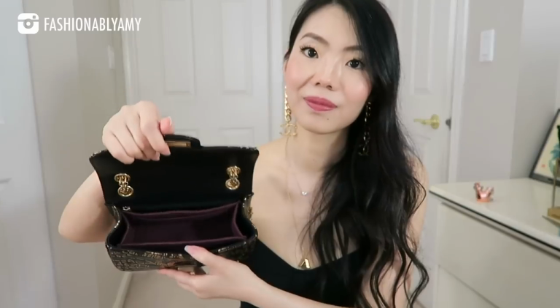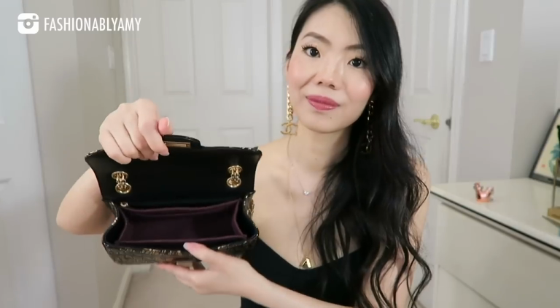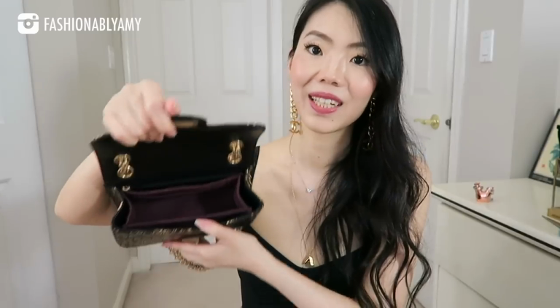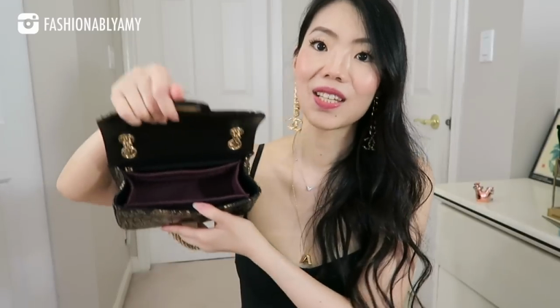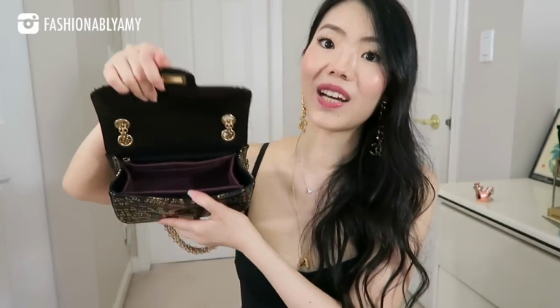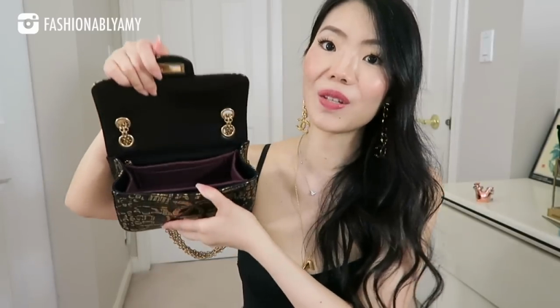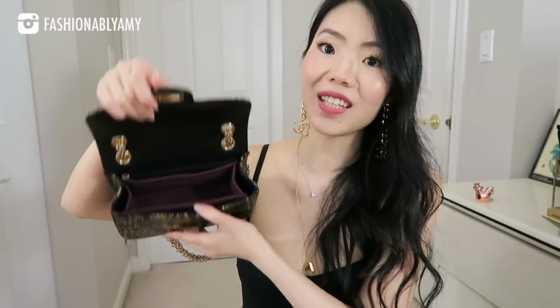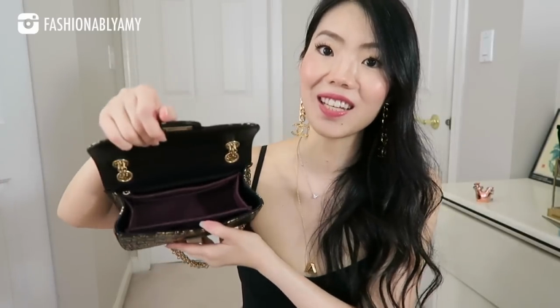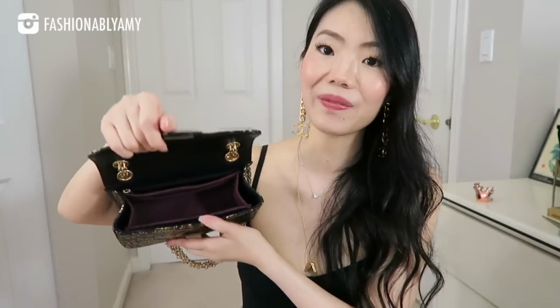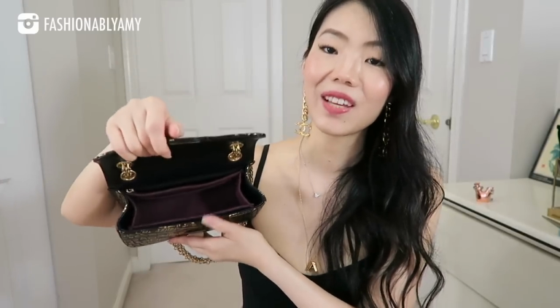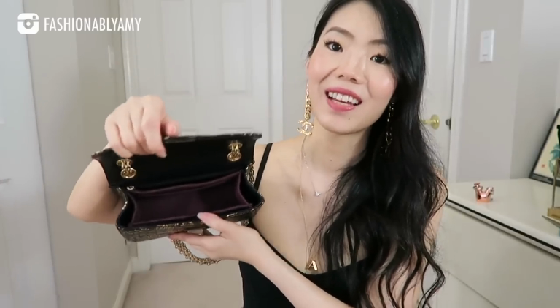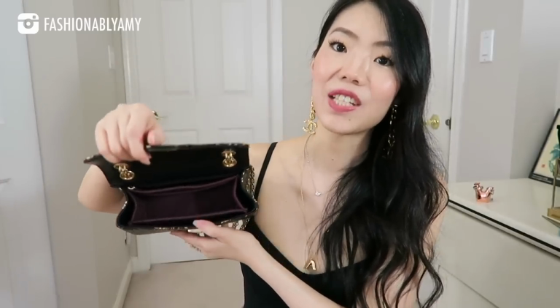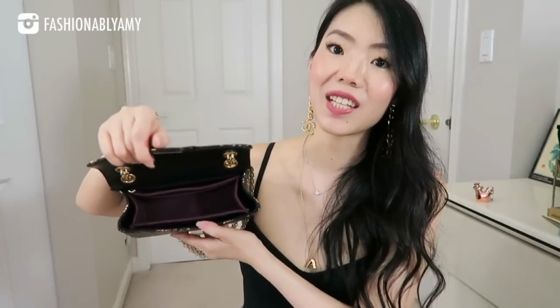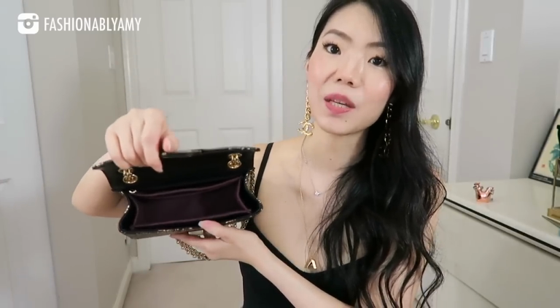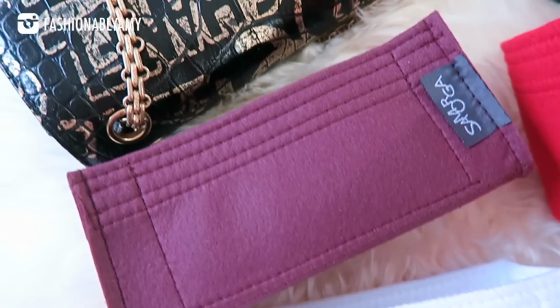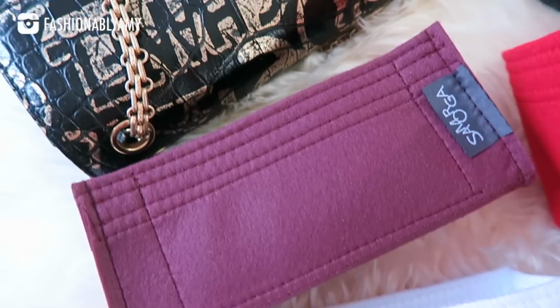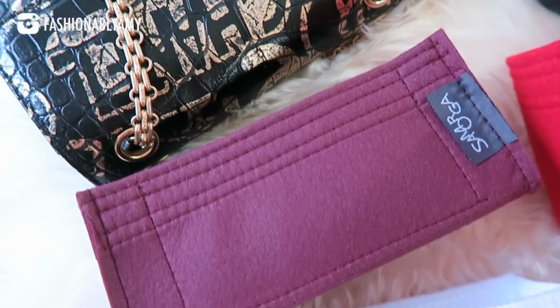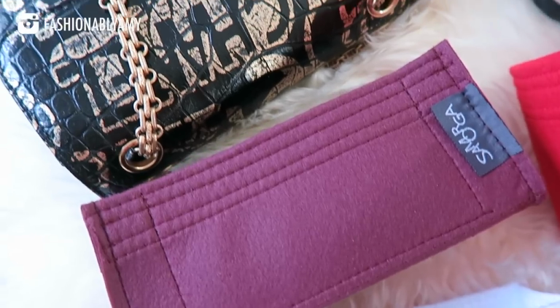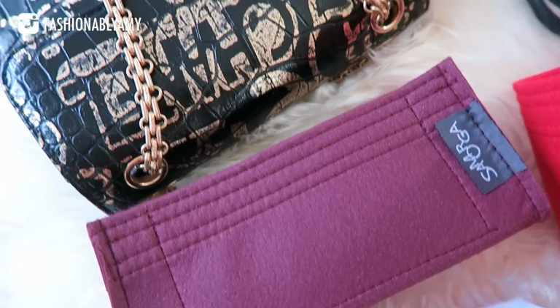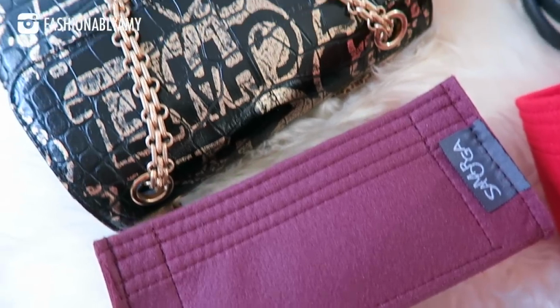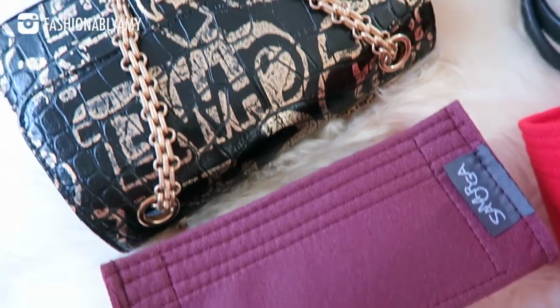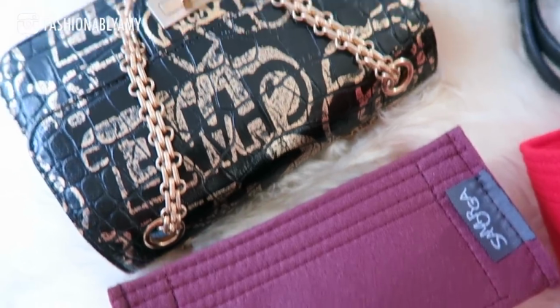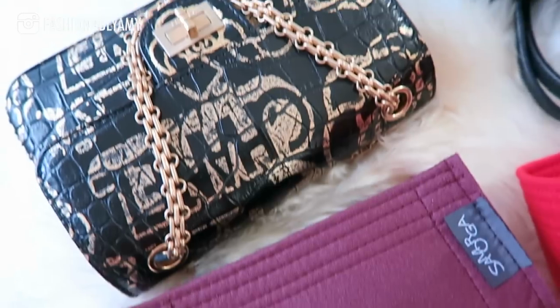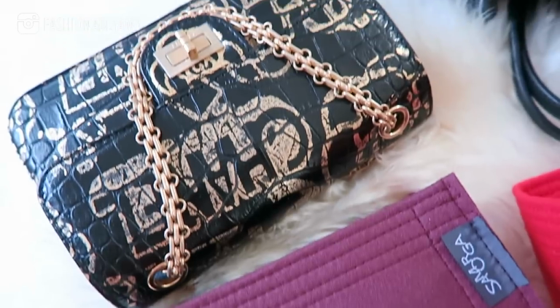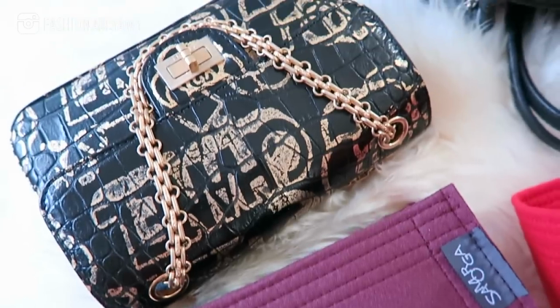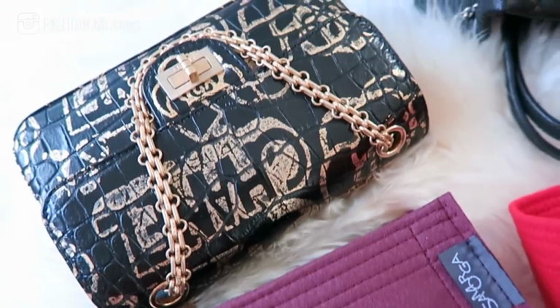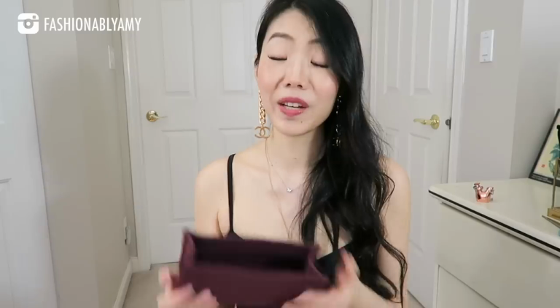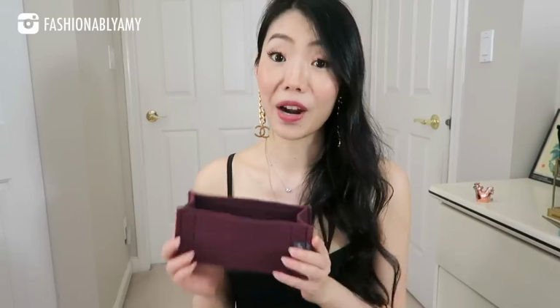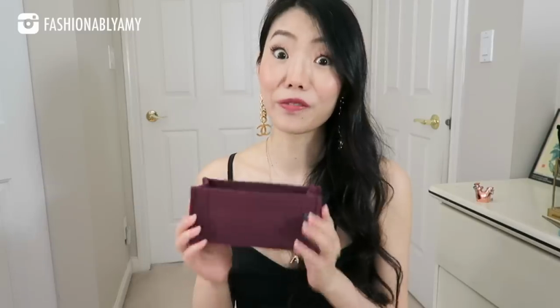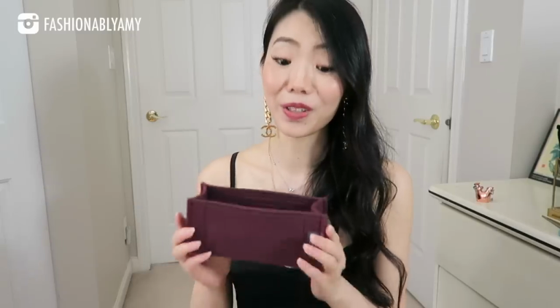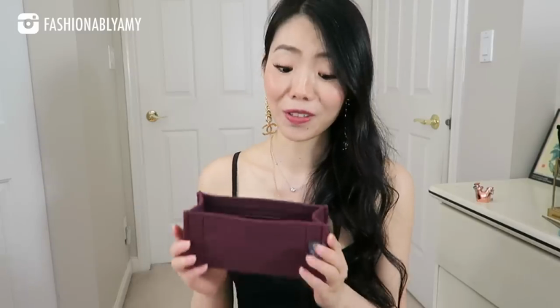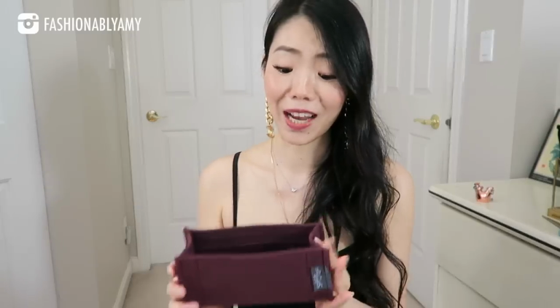Samorga is also the first felt organizer company in Korea — they established in 2010, so they've been around for a long time.